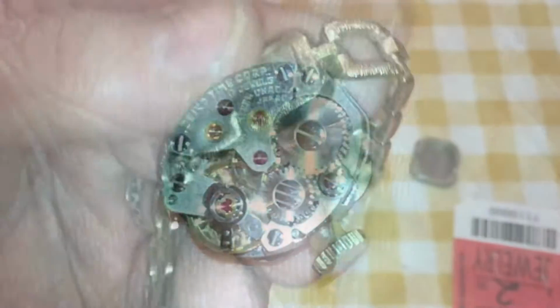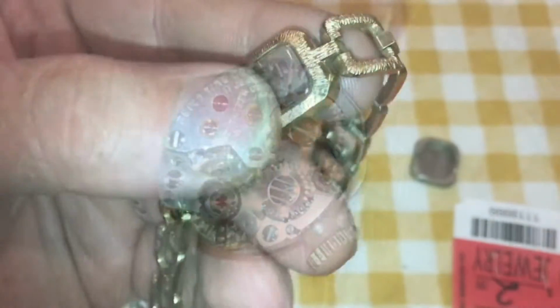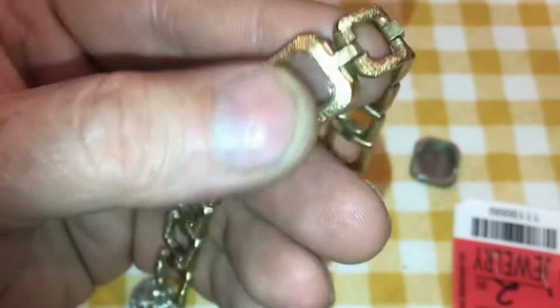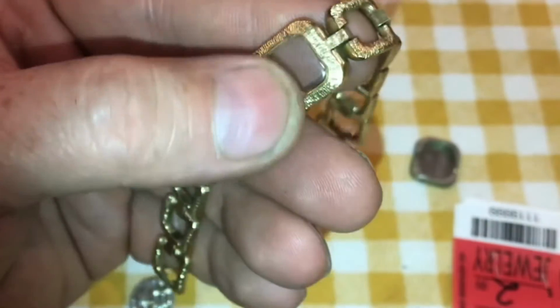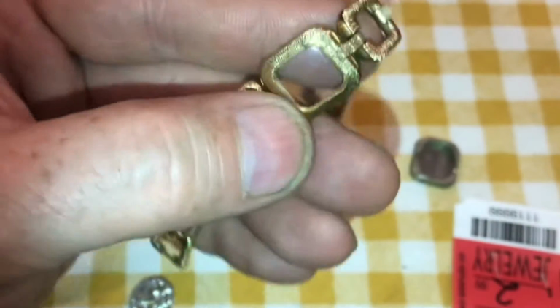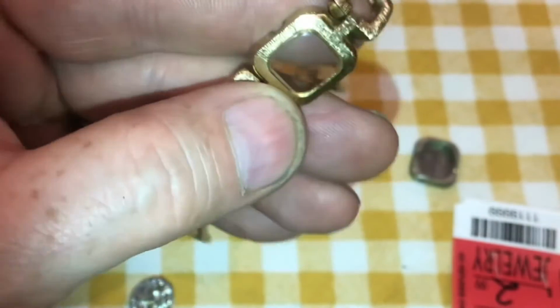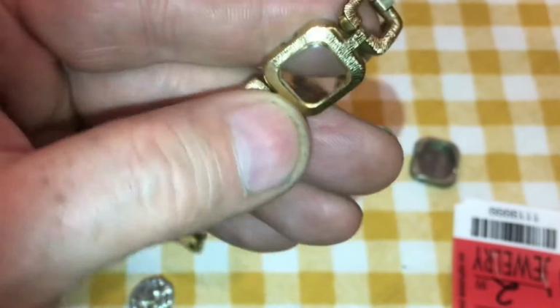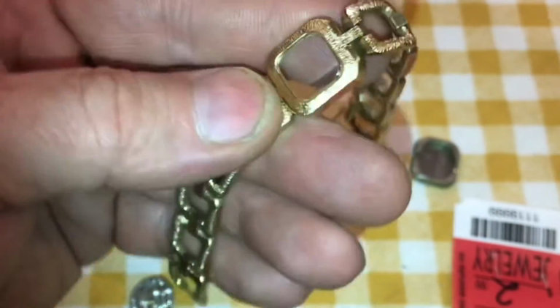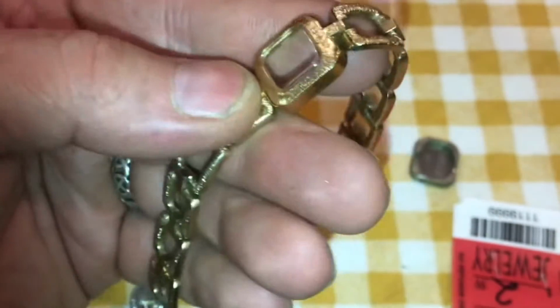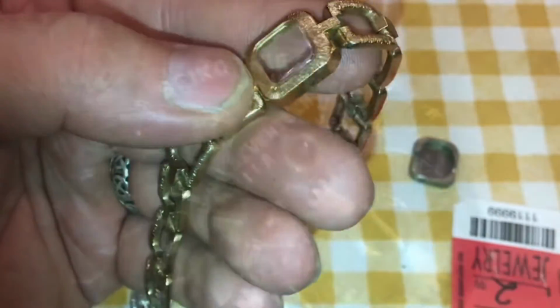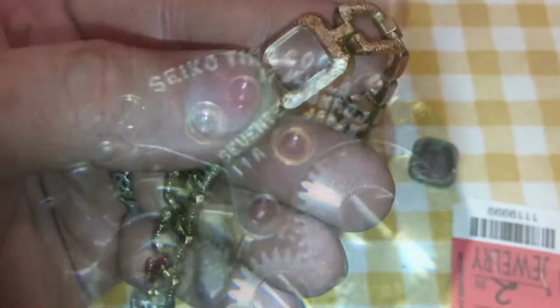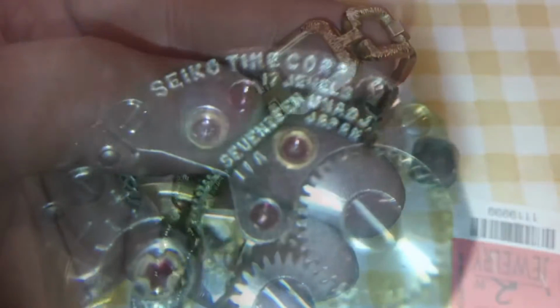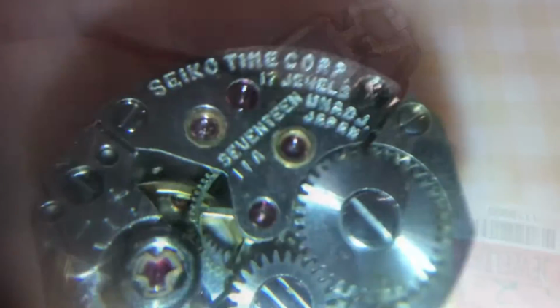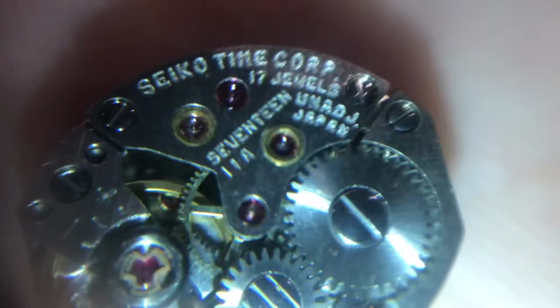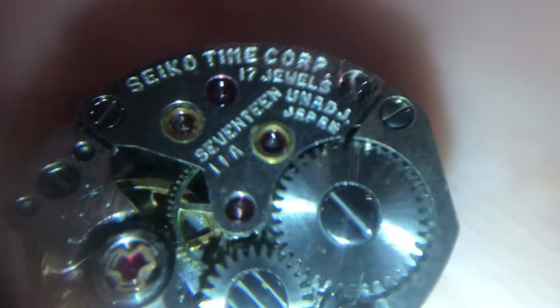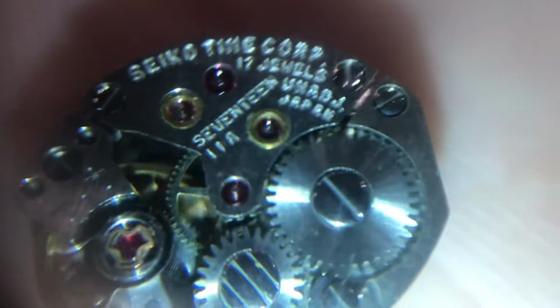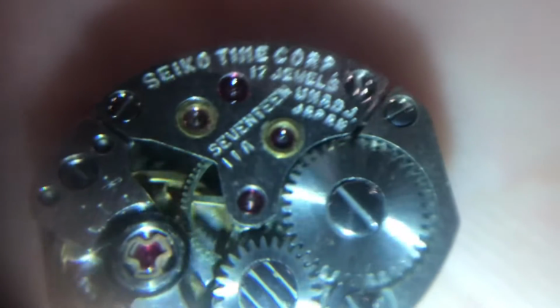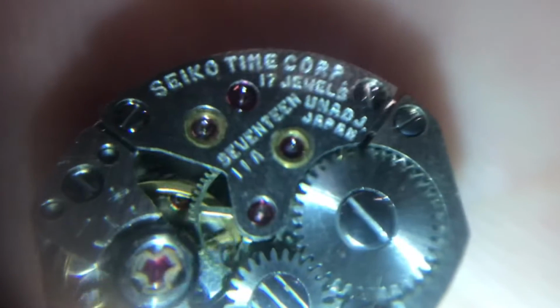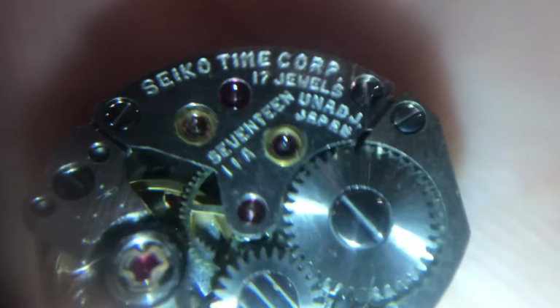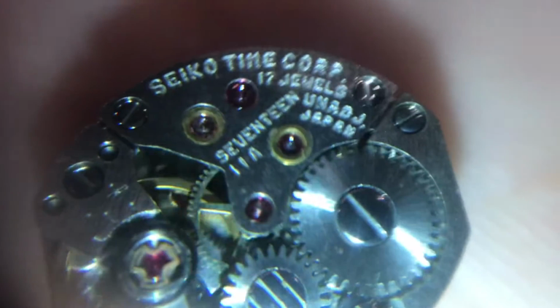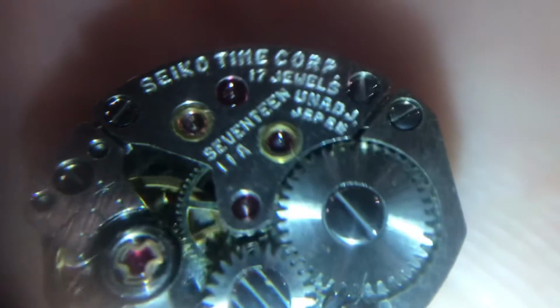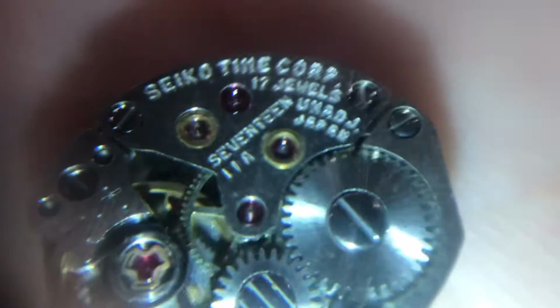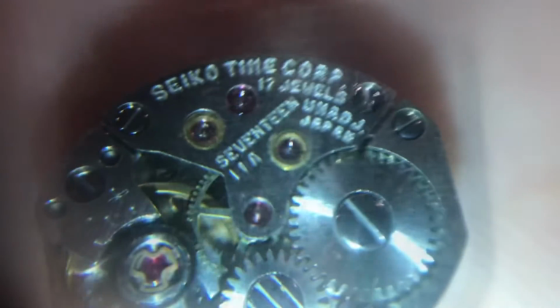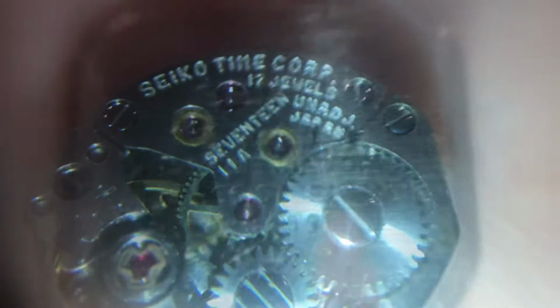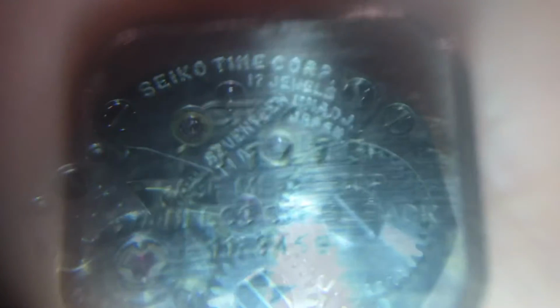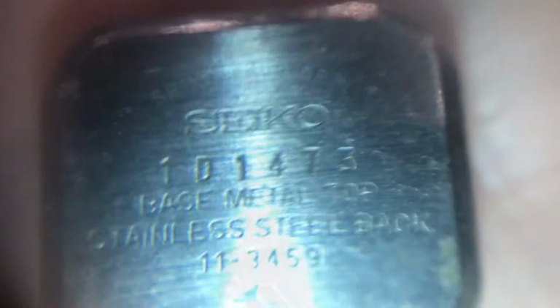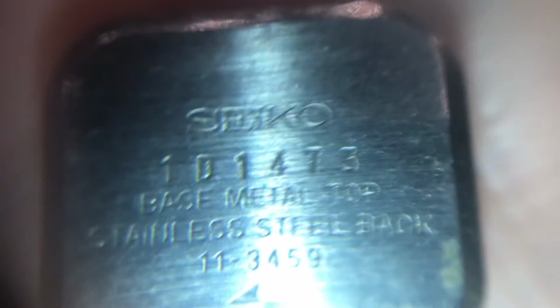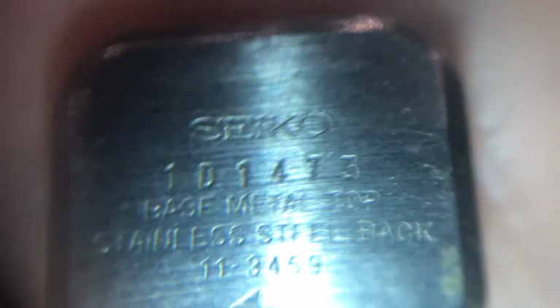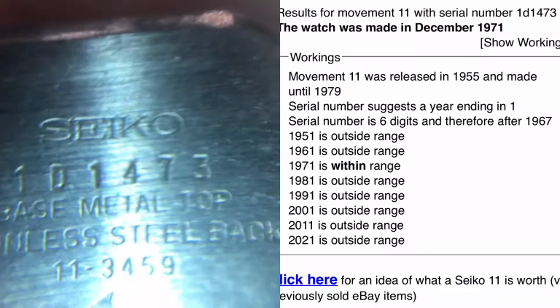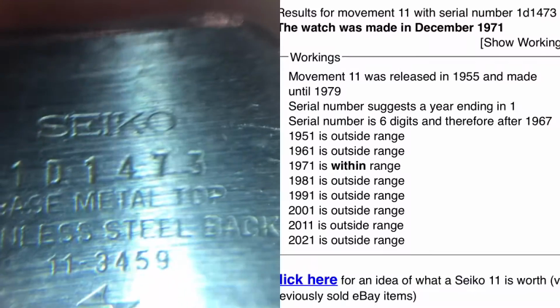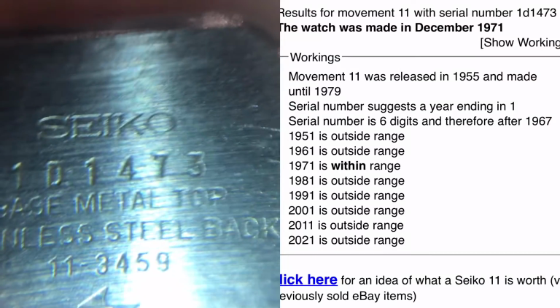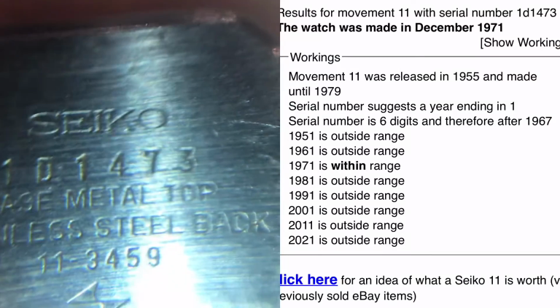The acrylic crystal is in pretty clean shape. Here's a close-up view of the movement — 17 jewel. Here's the serial number so we can look it up.